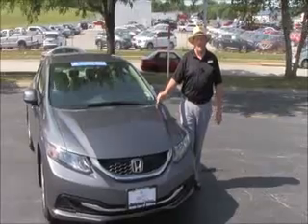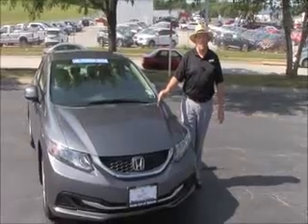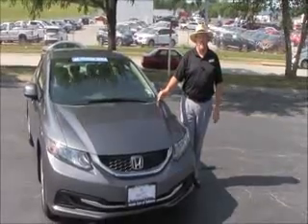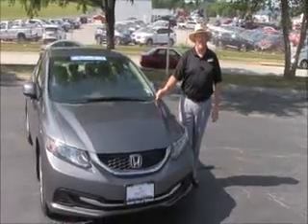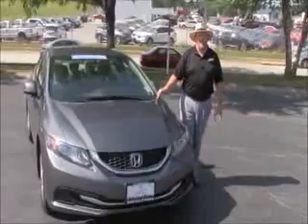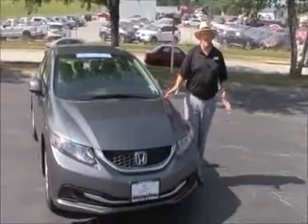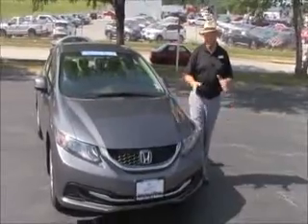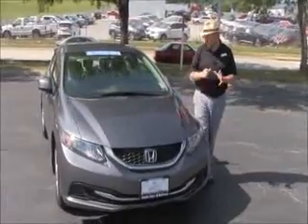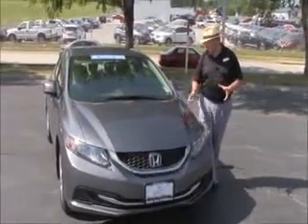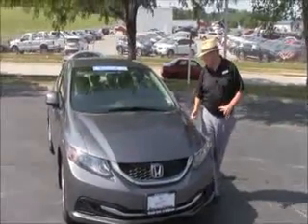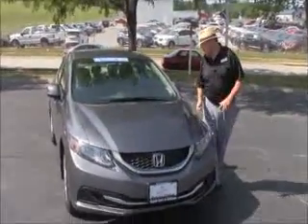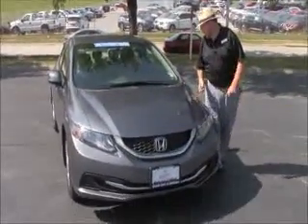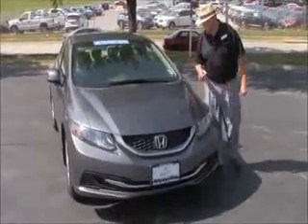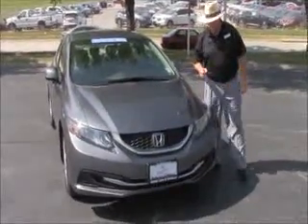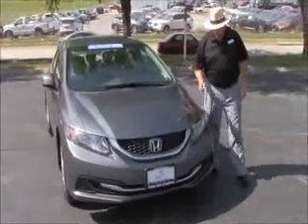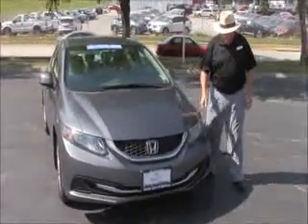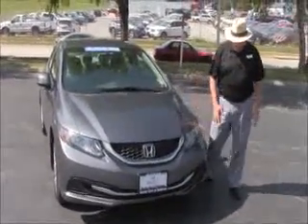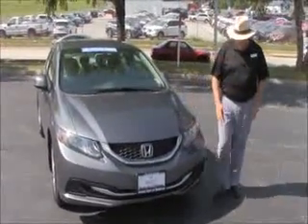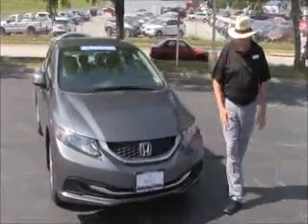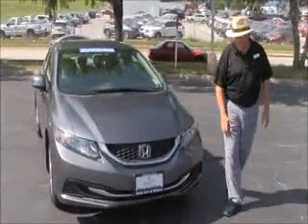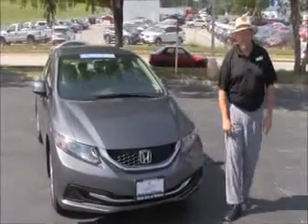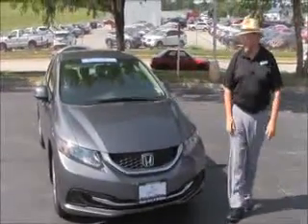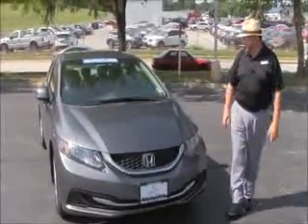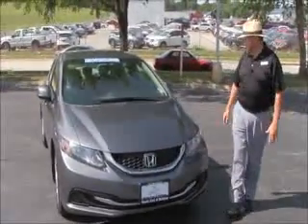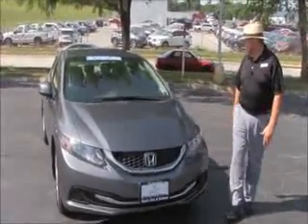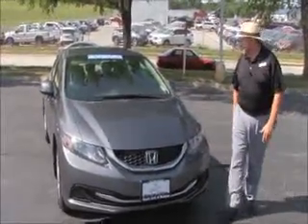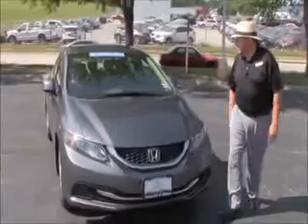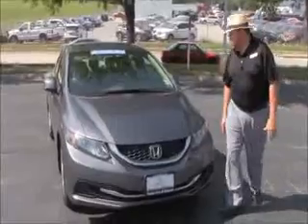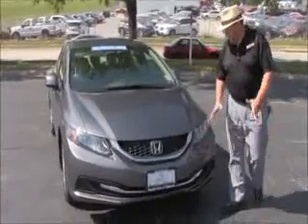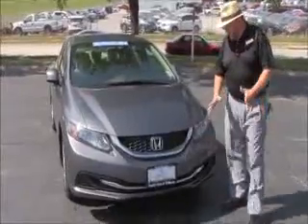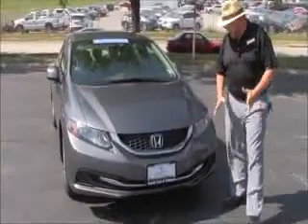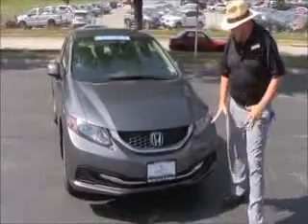Brian Kelly here for the Honda Giant, here to show you this 2013 Honda Civic LX. Just came in off a lease, it's got 30,000 miles.